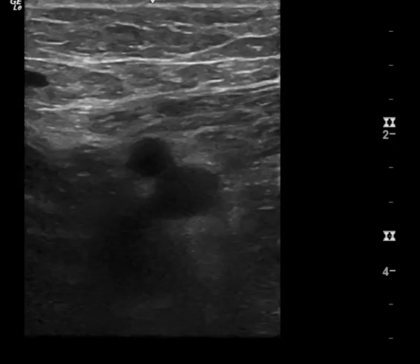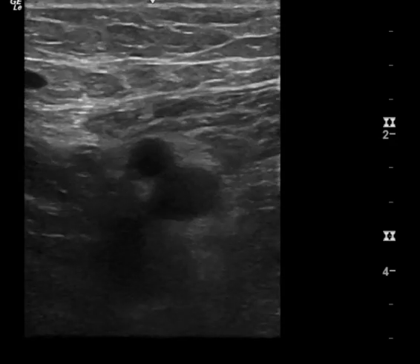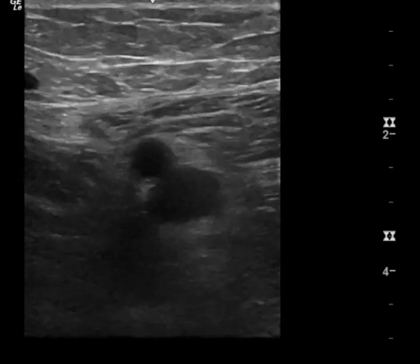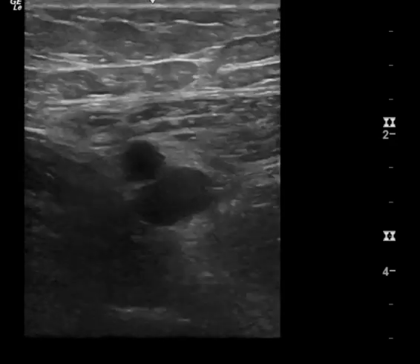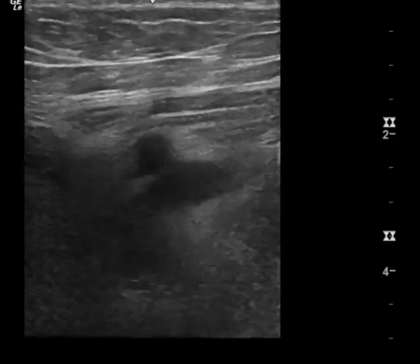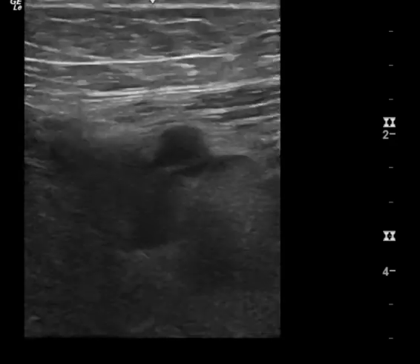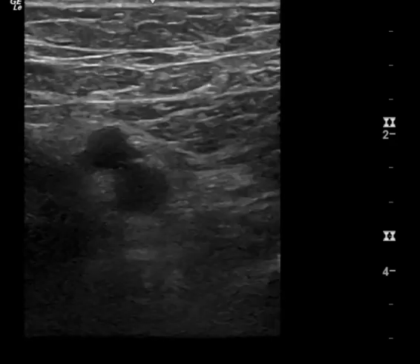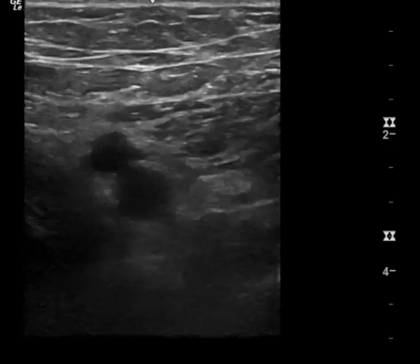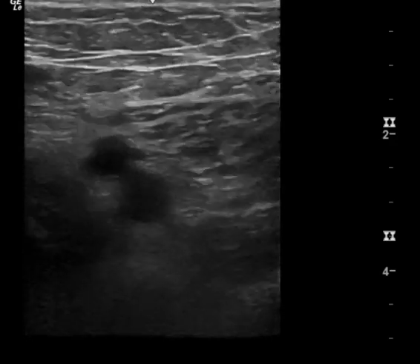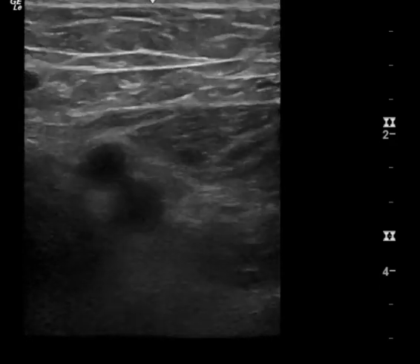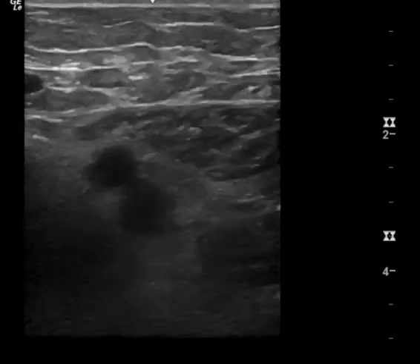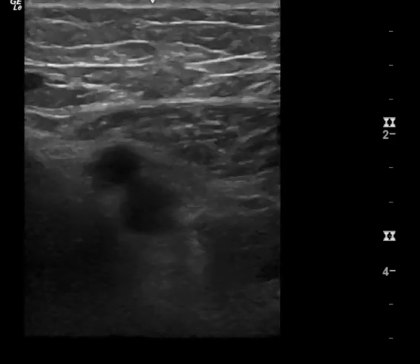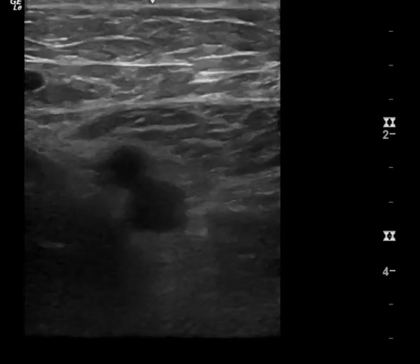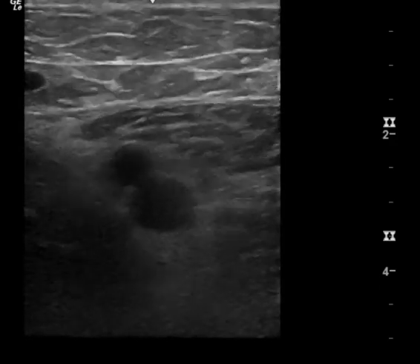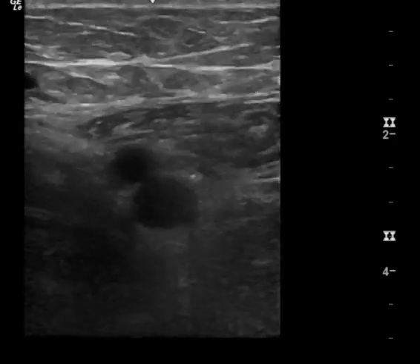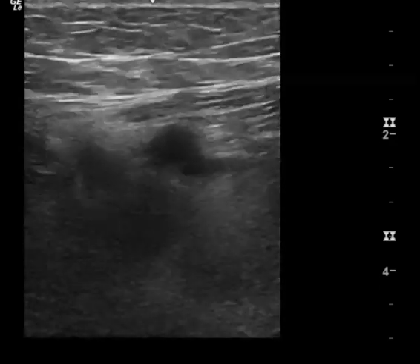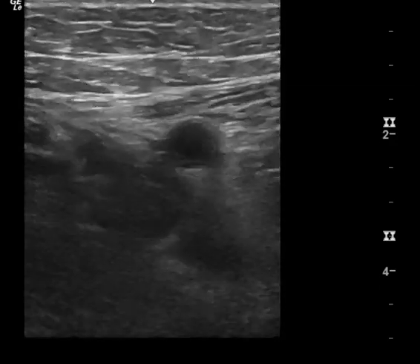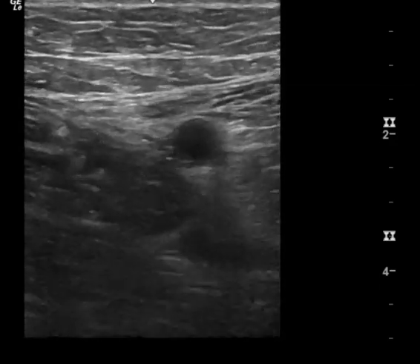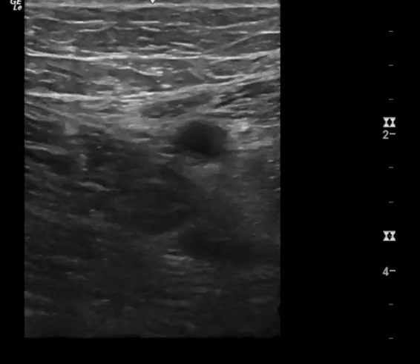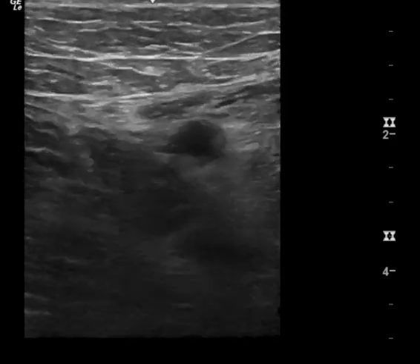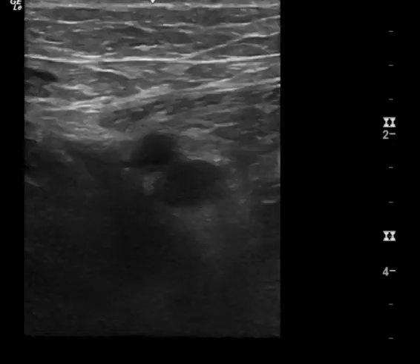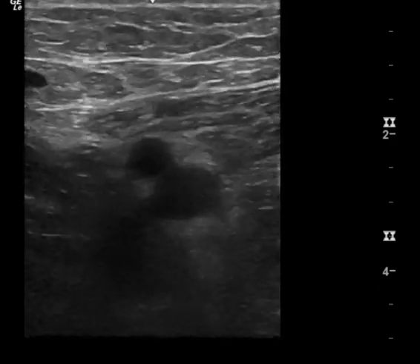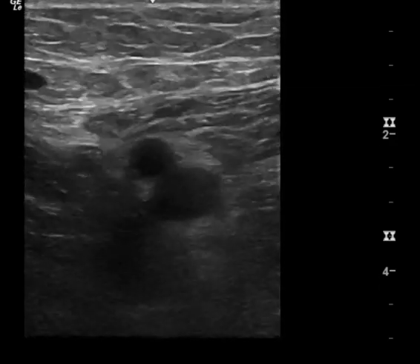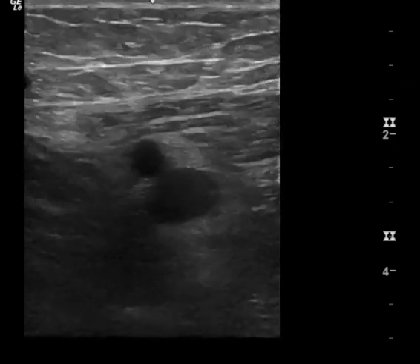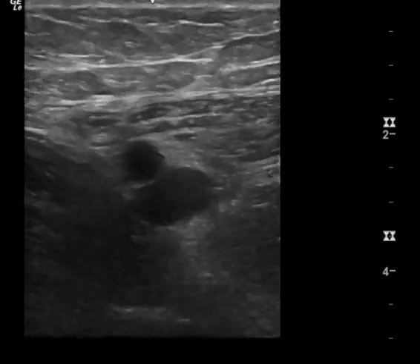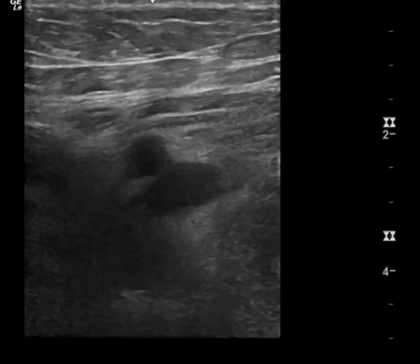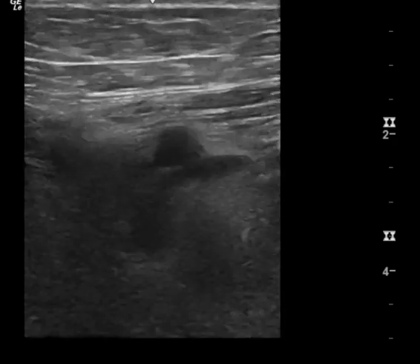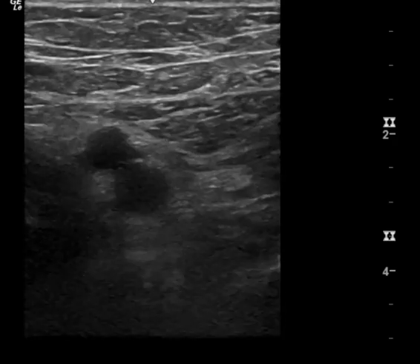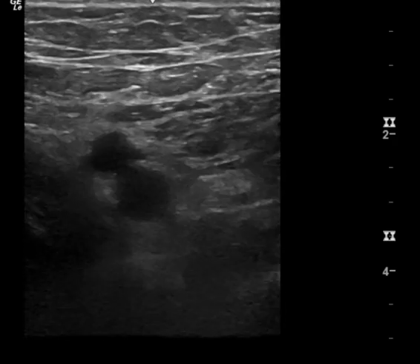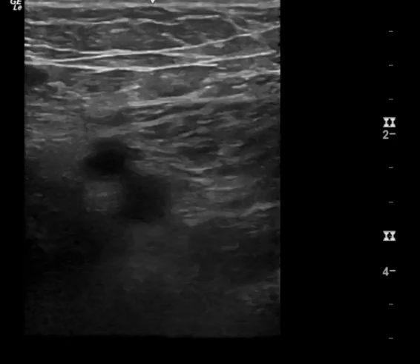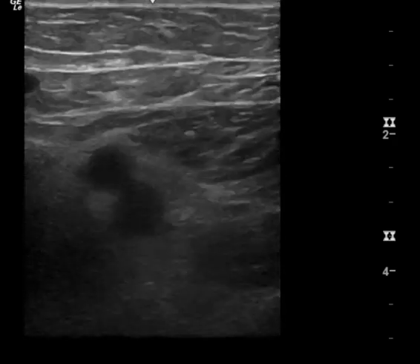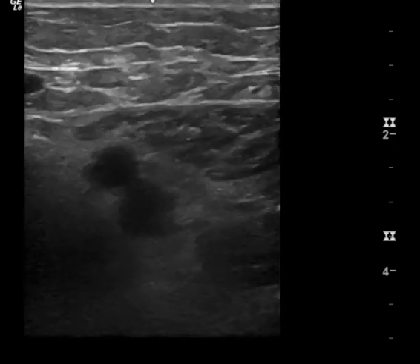This is a DVT ultrasound. You have a lot of good views with good compression of the vessels where I don't see a blood clot.